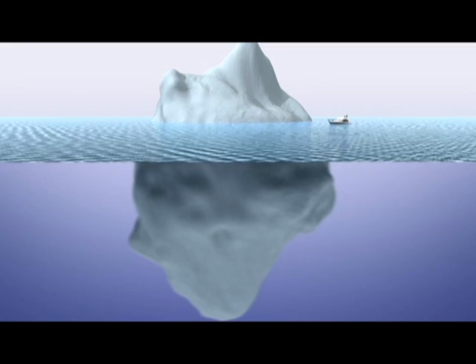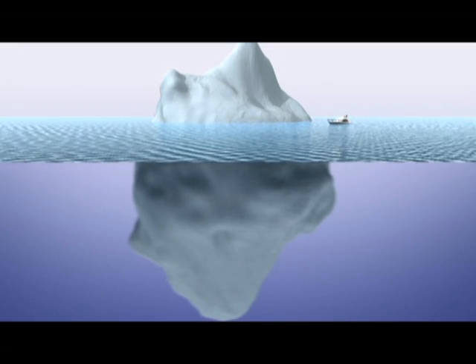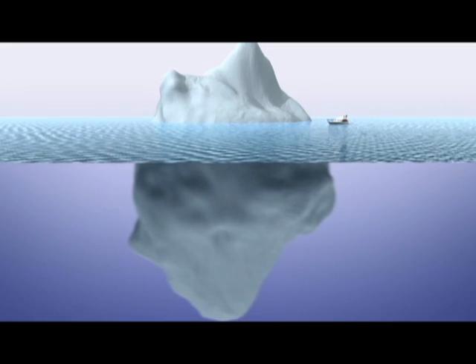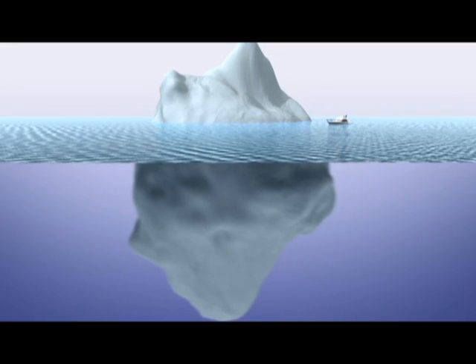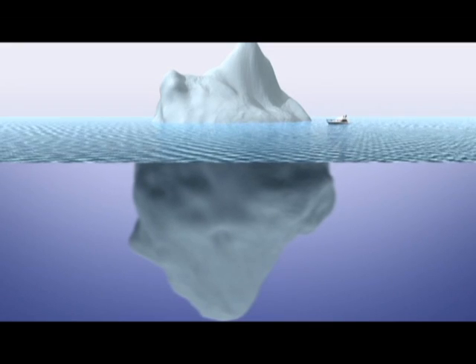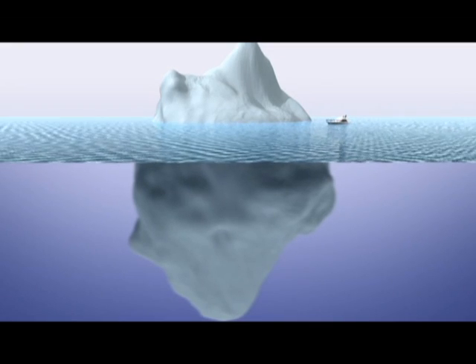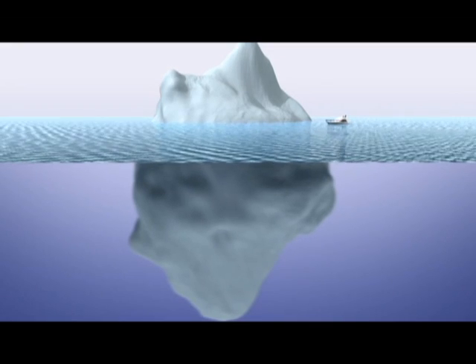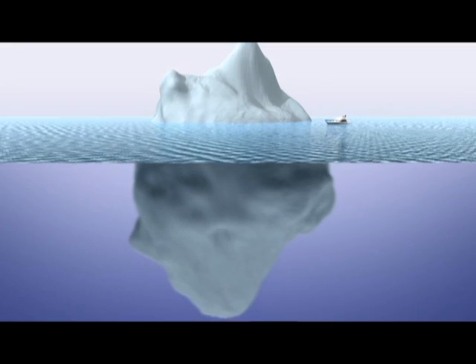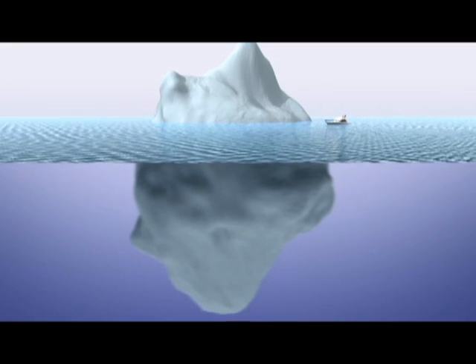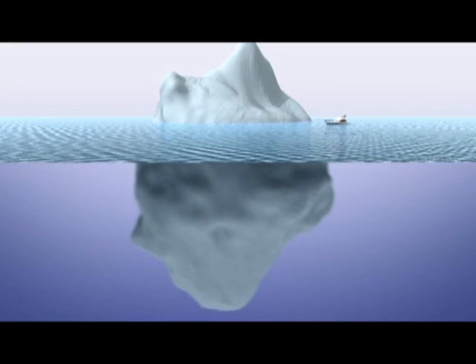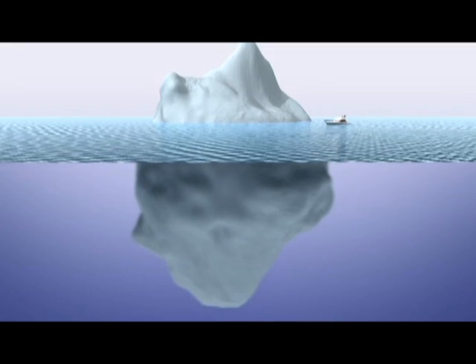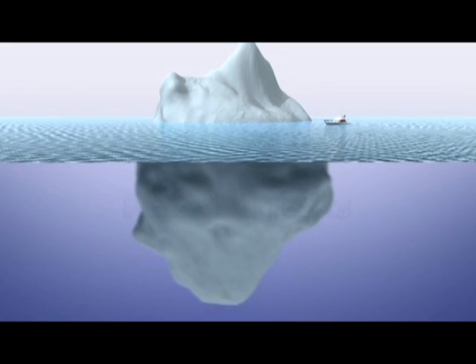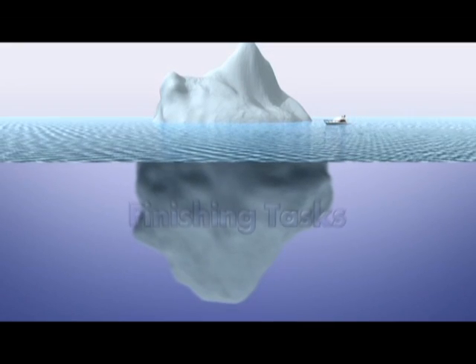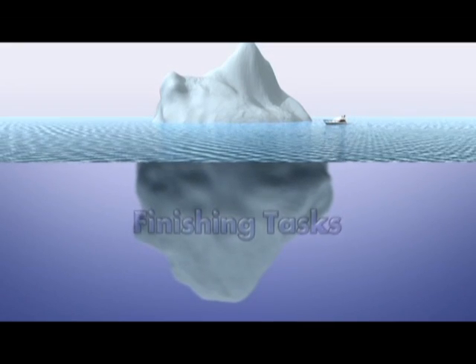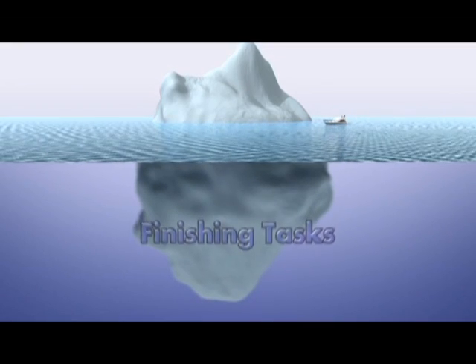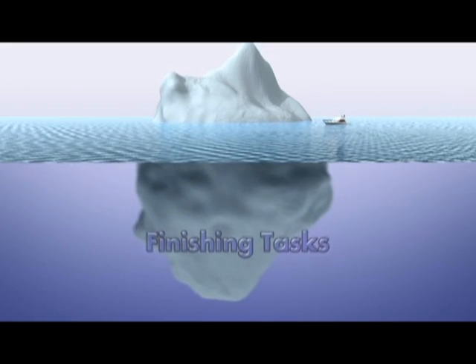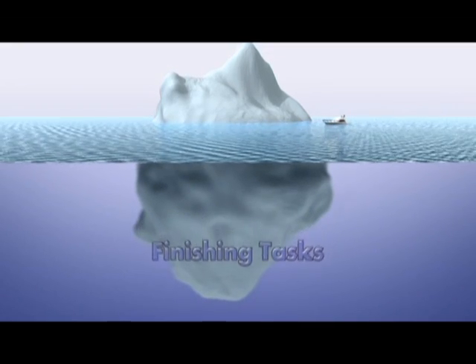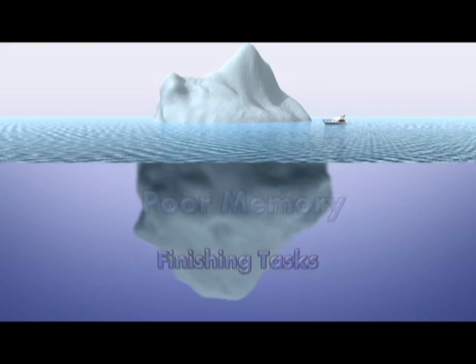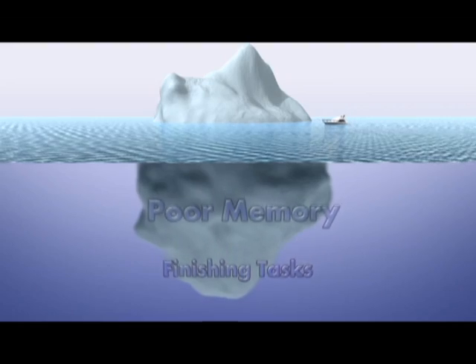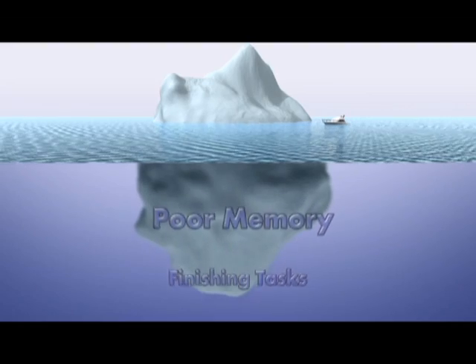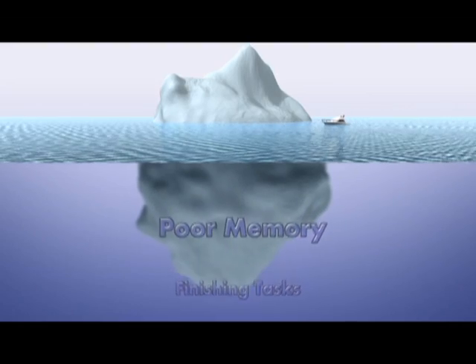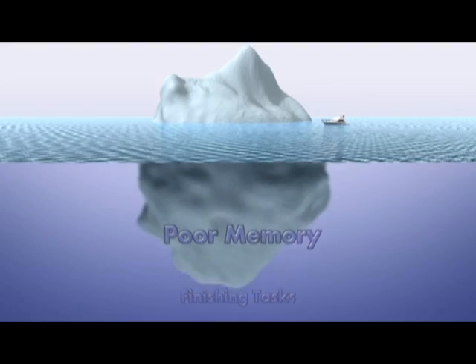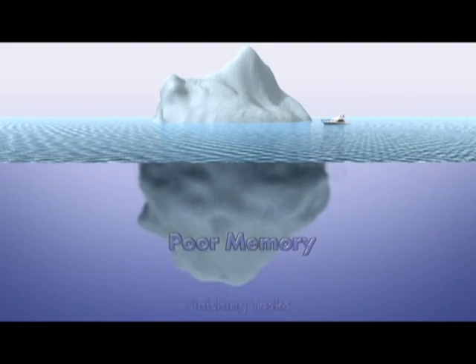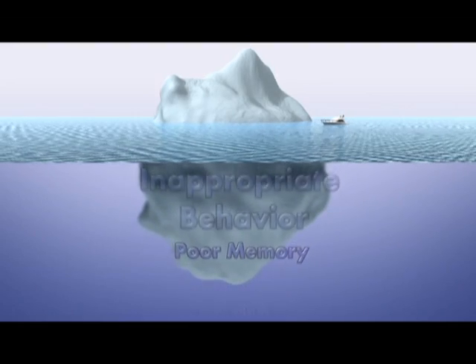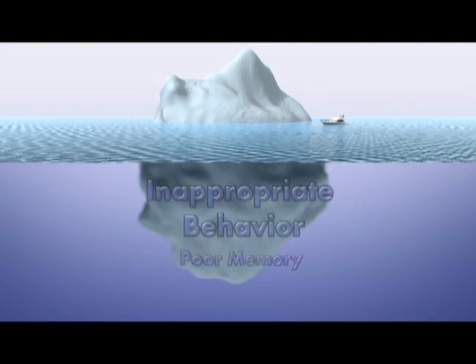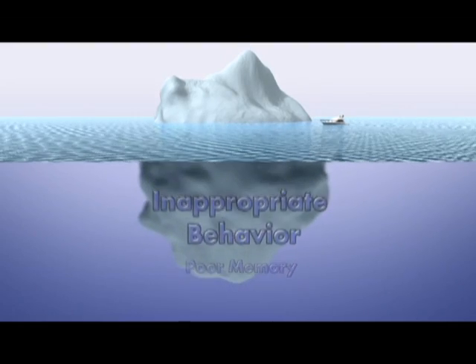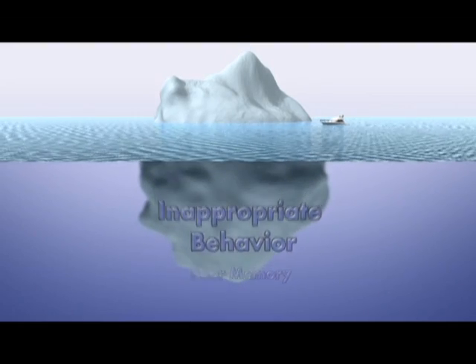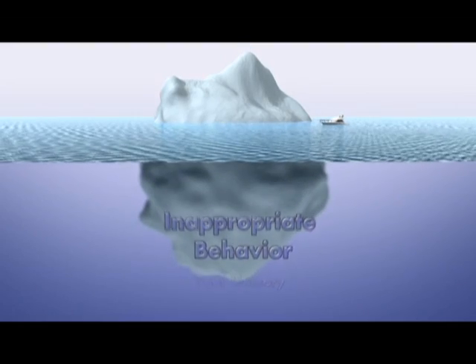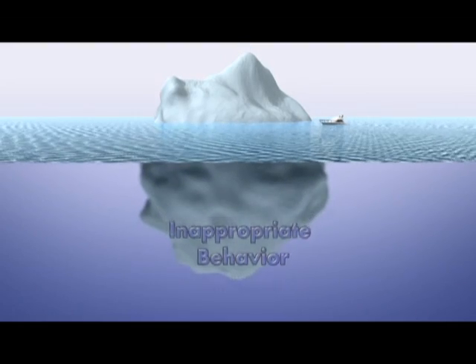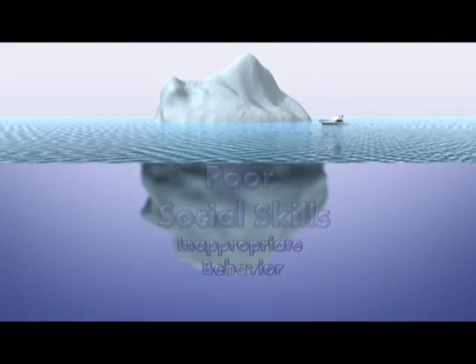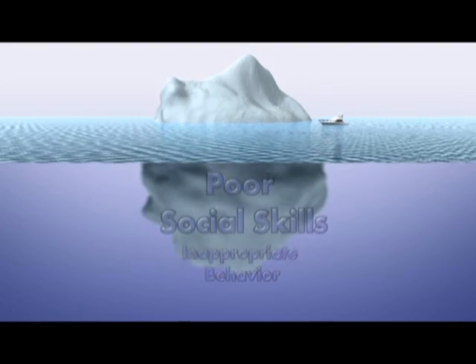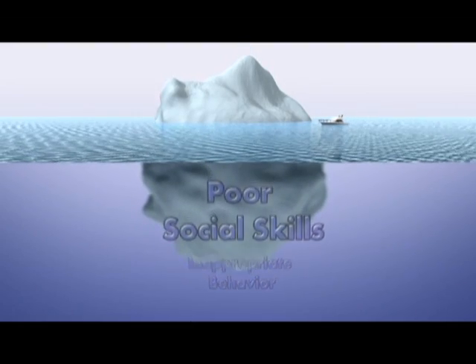Below the surface, we have problems finishing tasks, have poor memory, inappropriate behavior, and poor social skills.